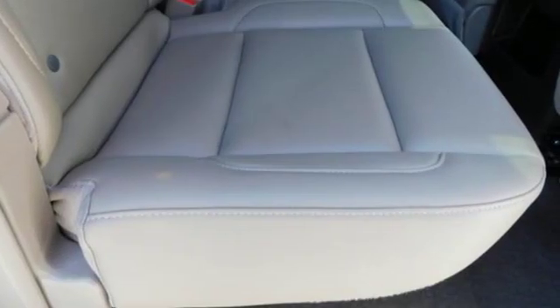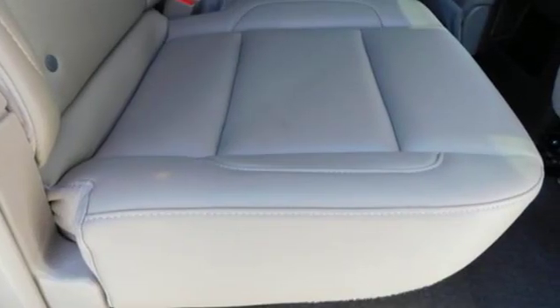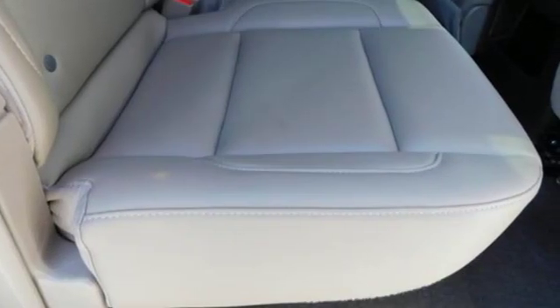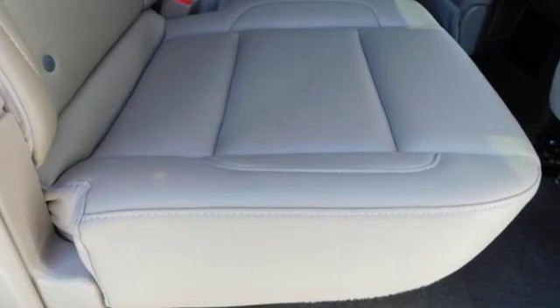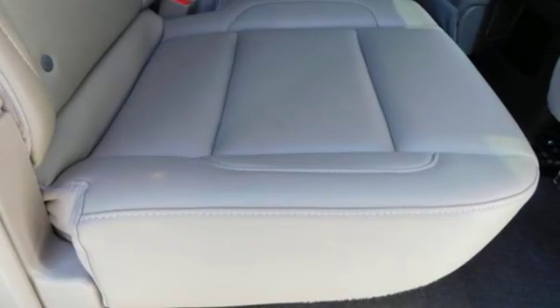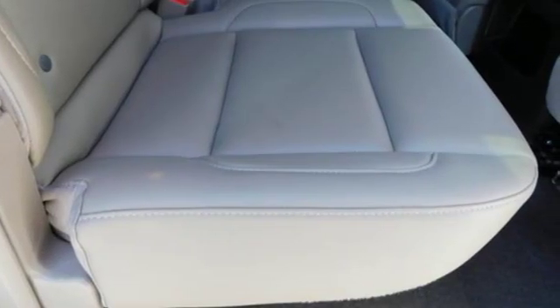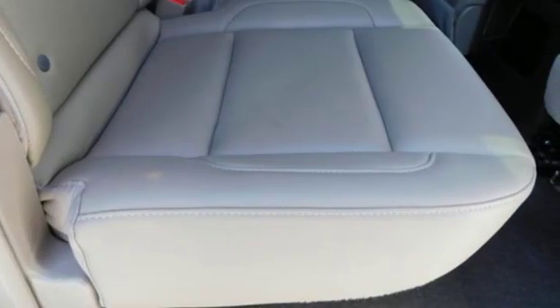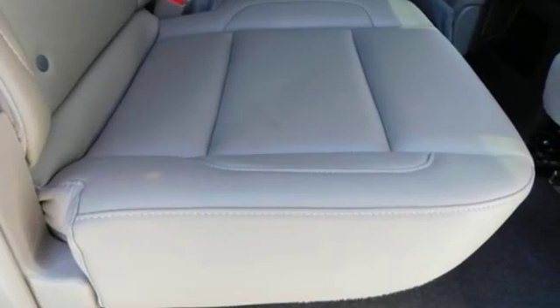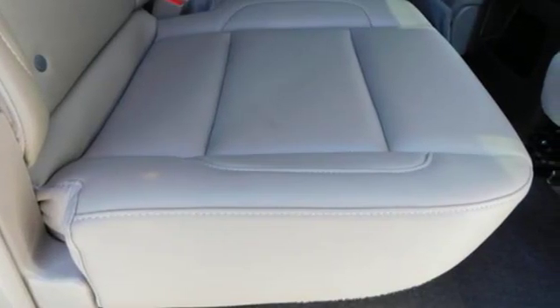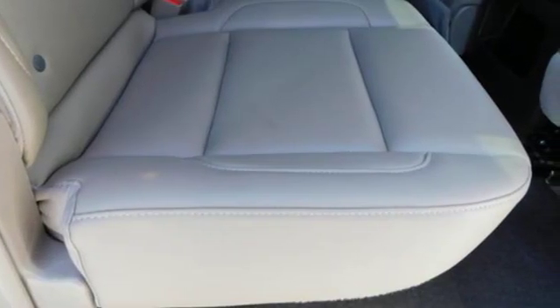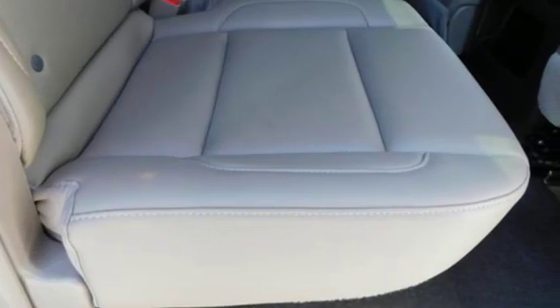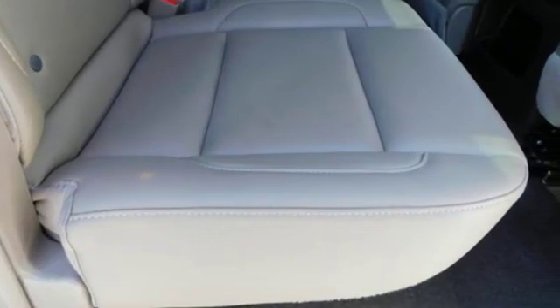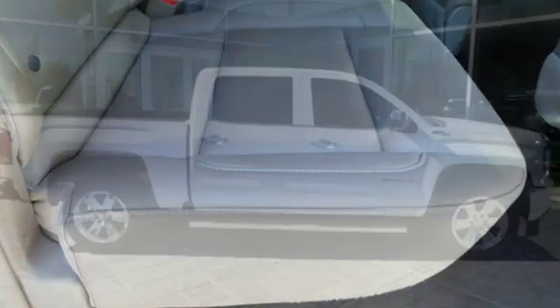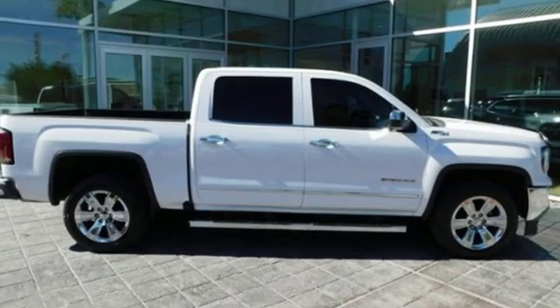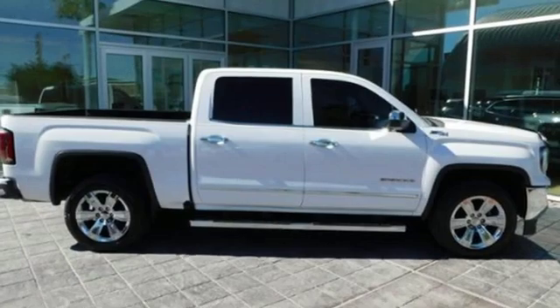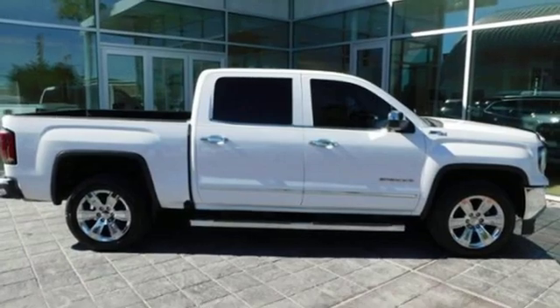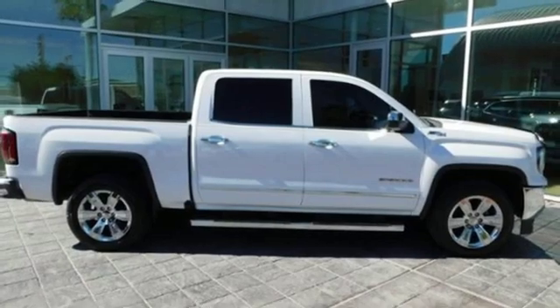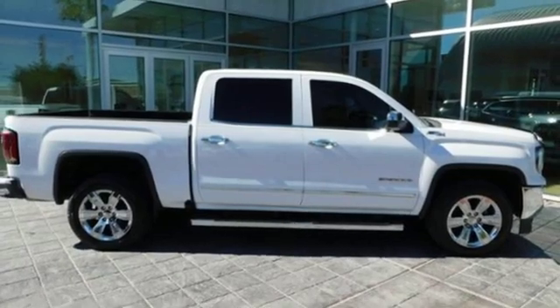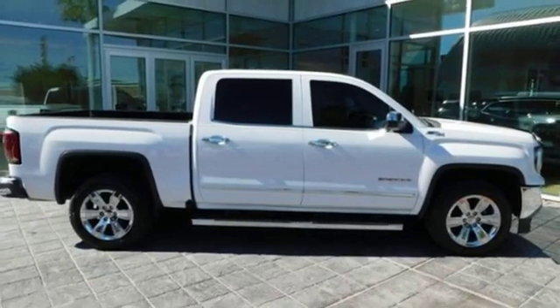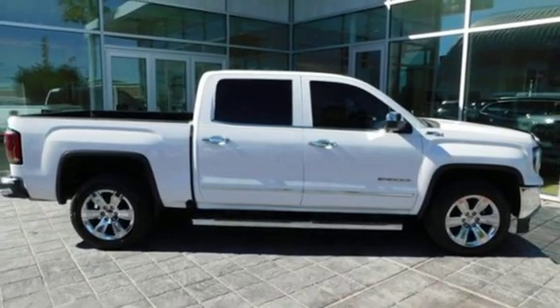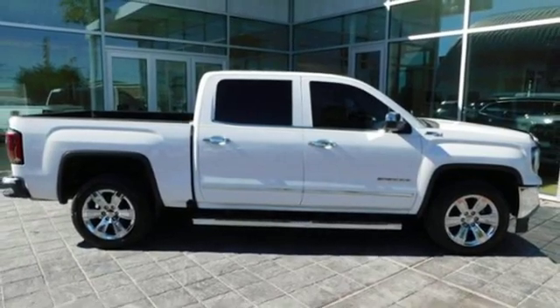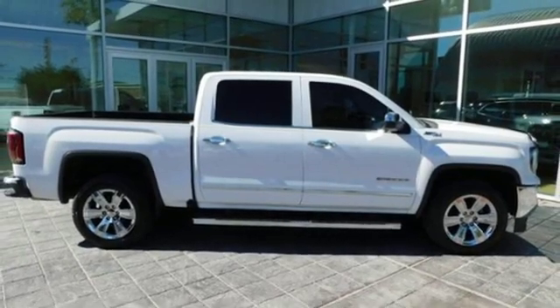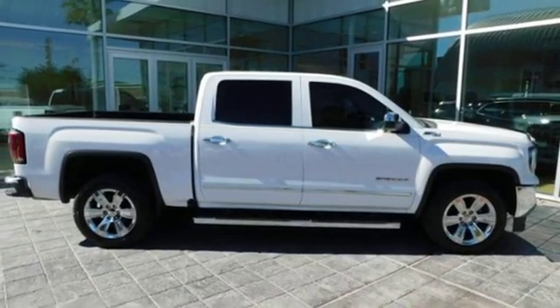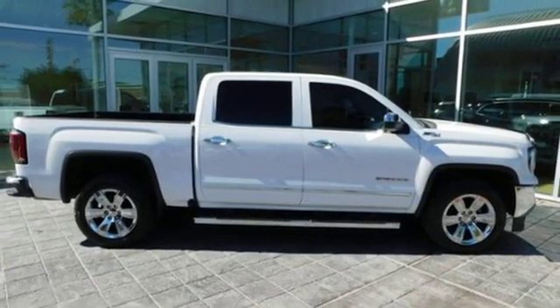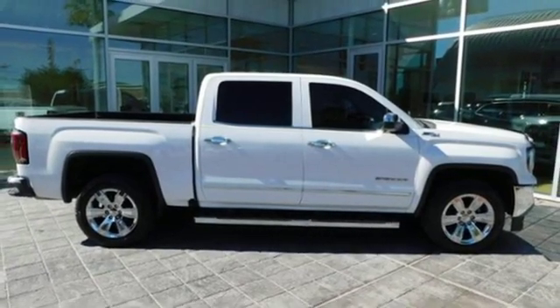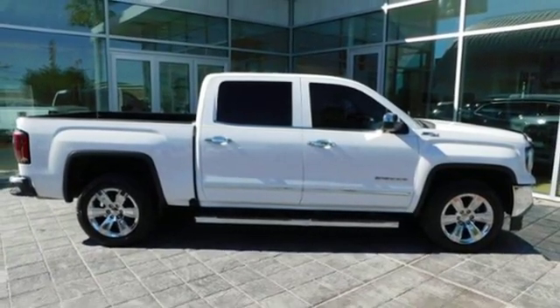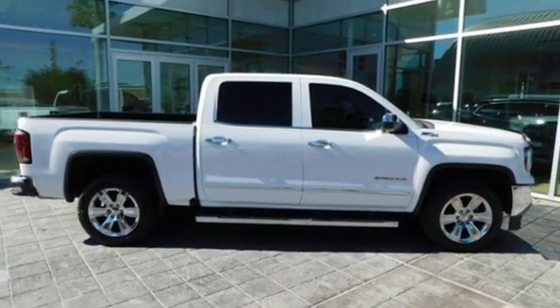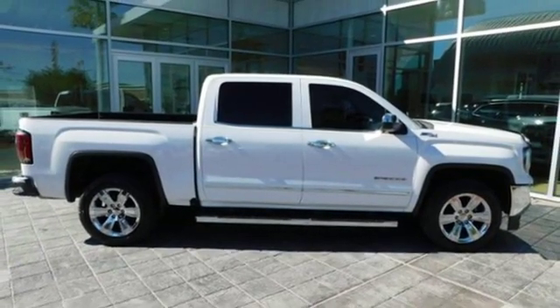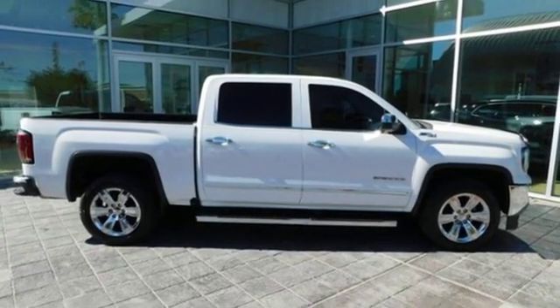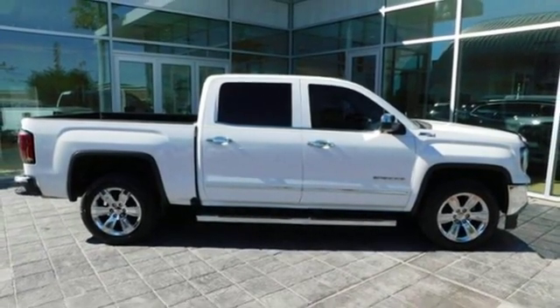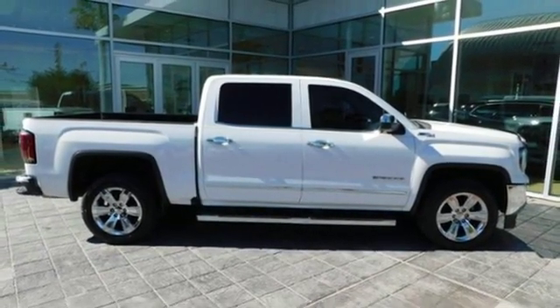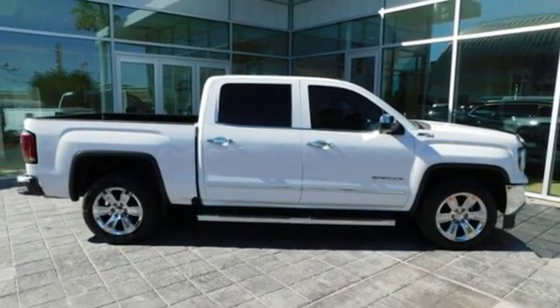GMC — it's not just a vehicle, it's a professional grade tool. The time is now. See it for yourself today.